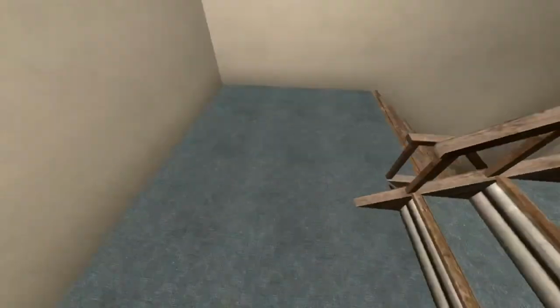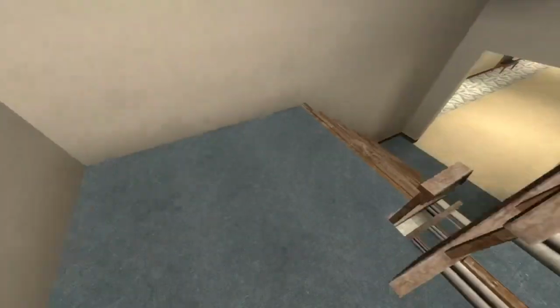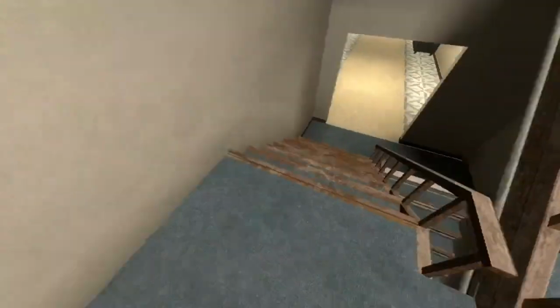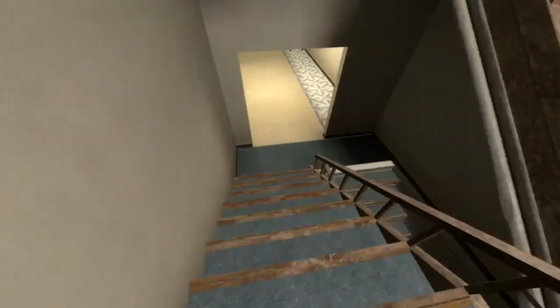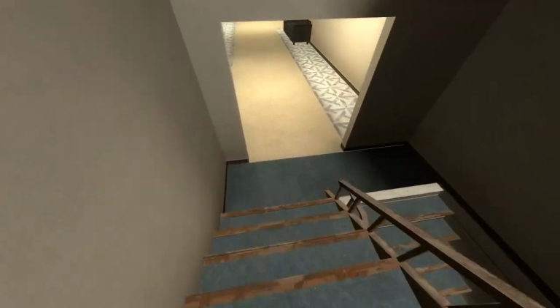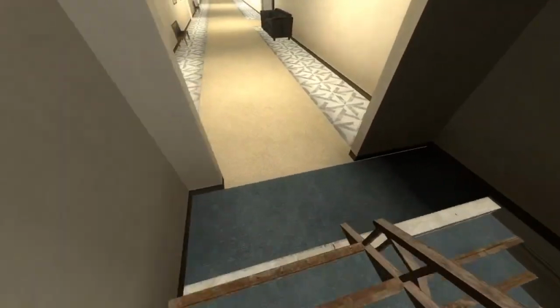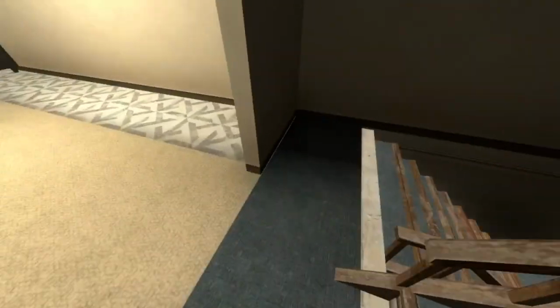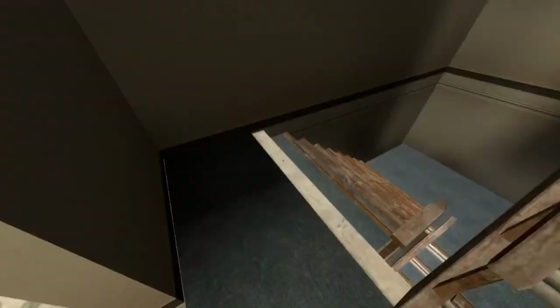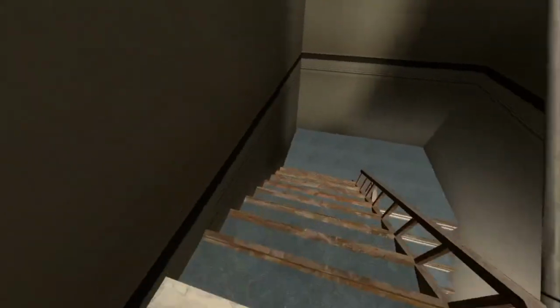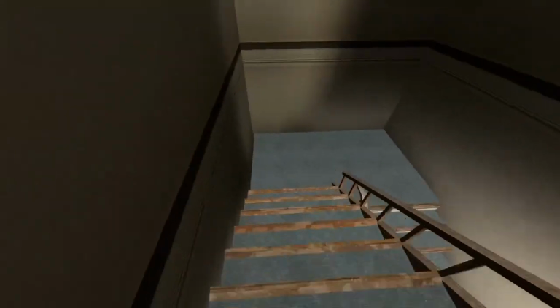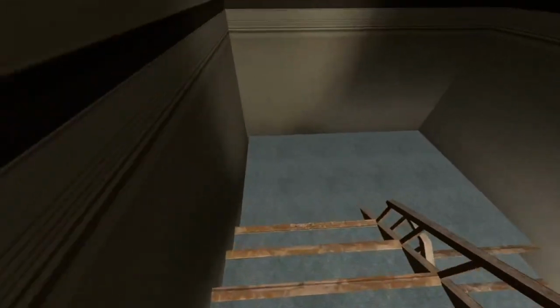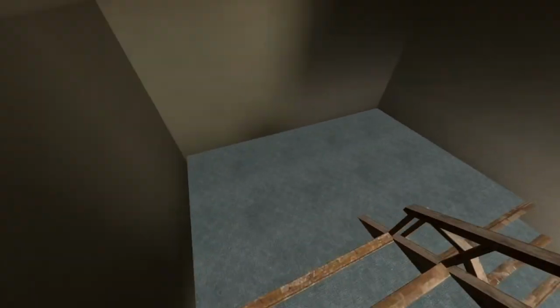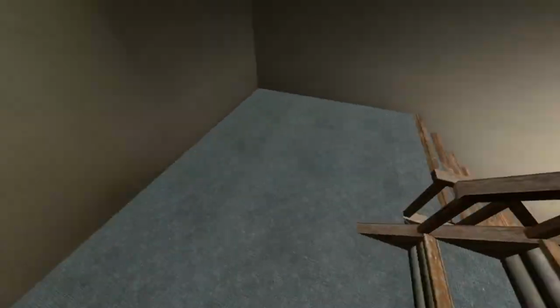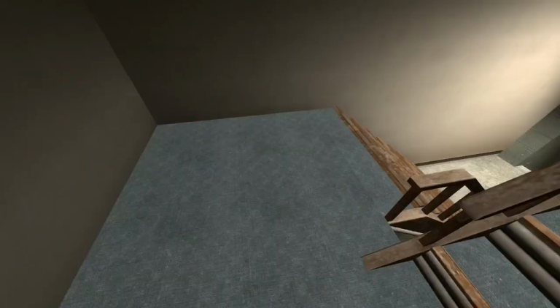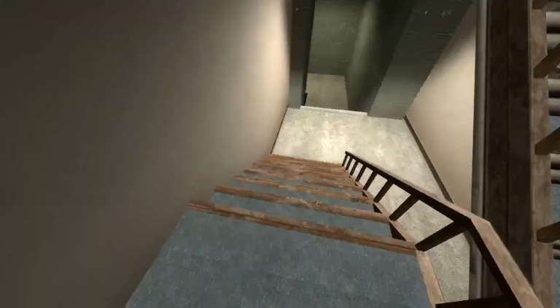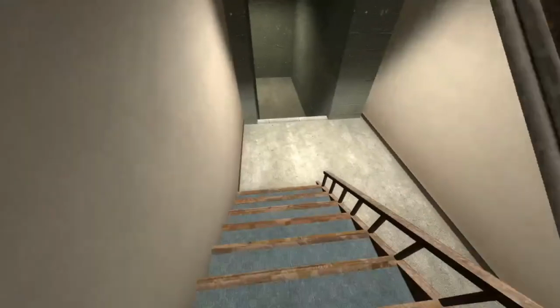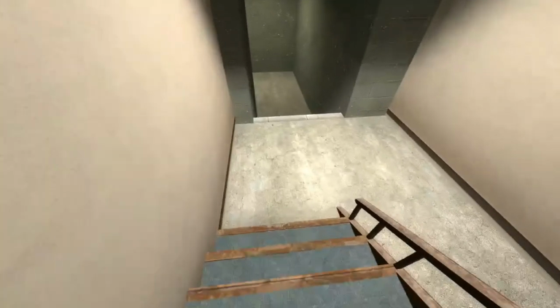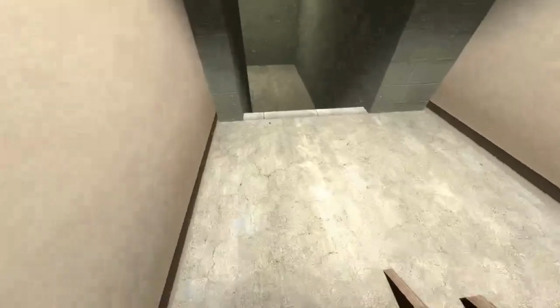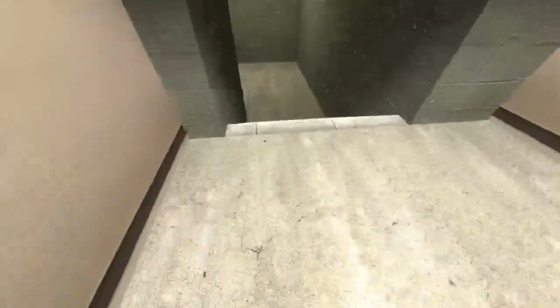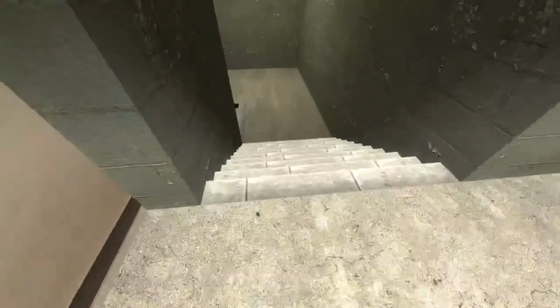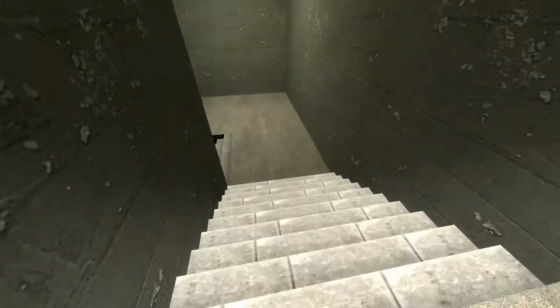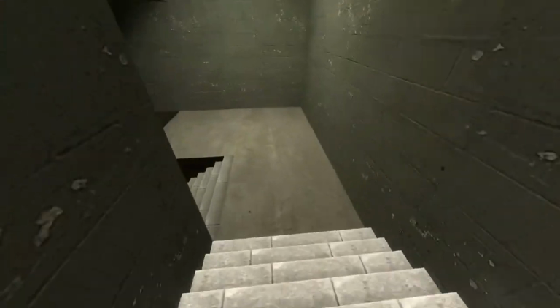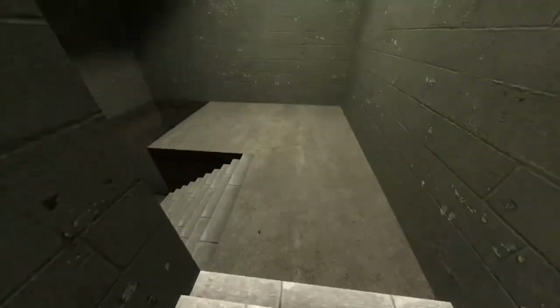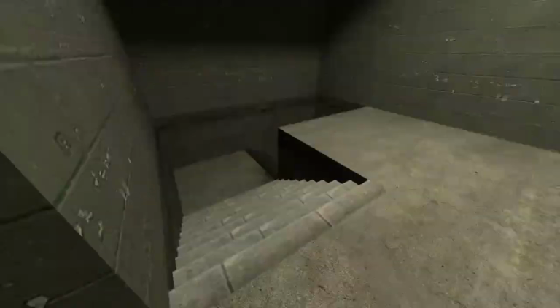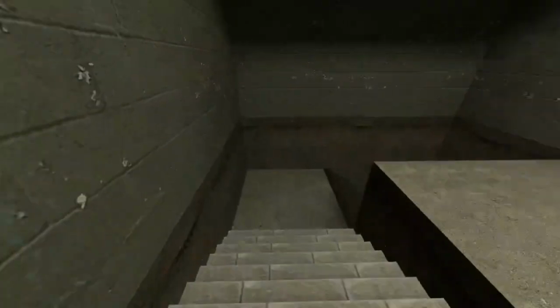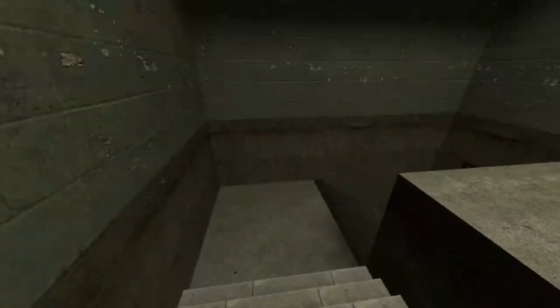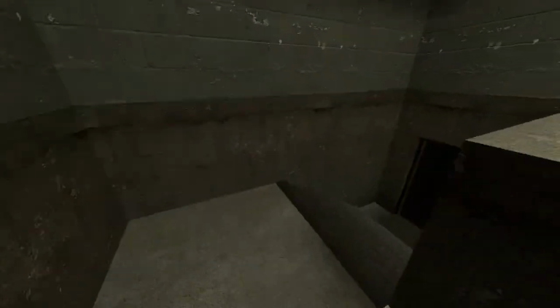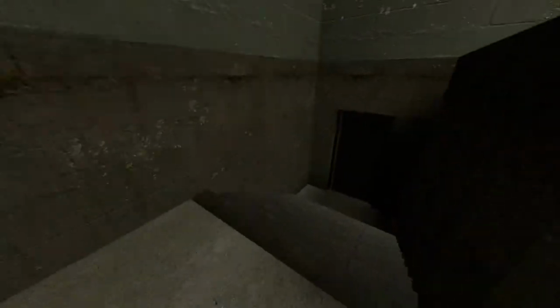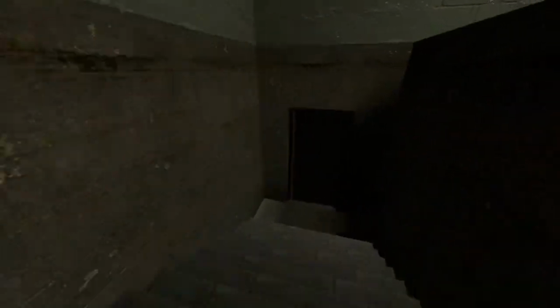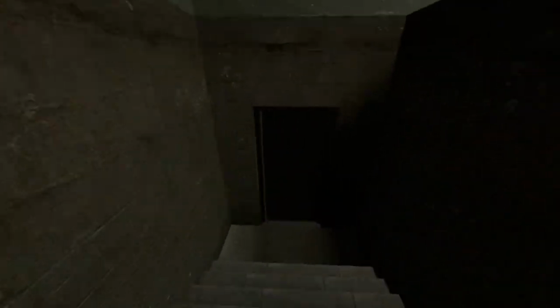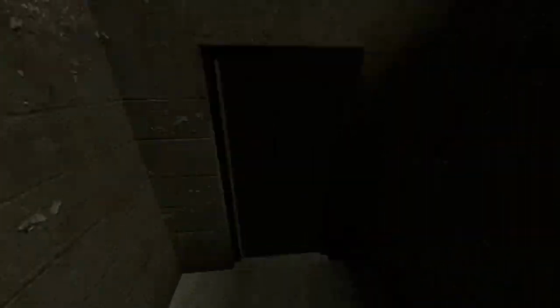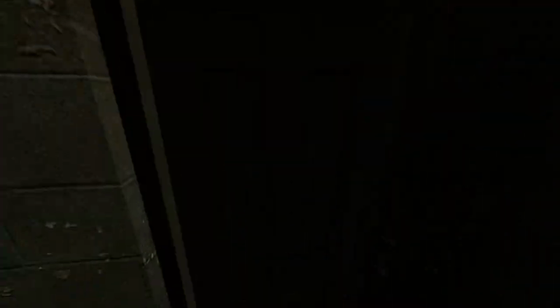Down these stairs we will find ourselves leading into the garage of the new Reich Chancellery building.